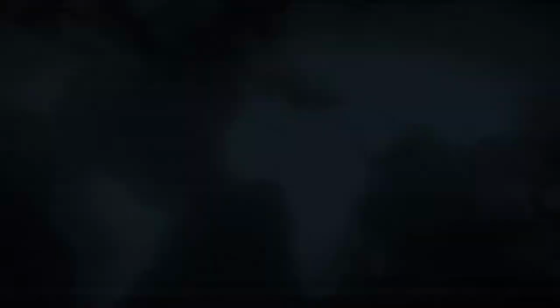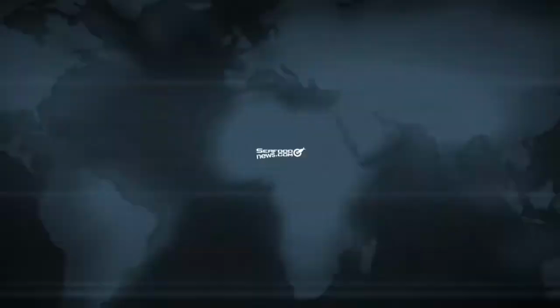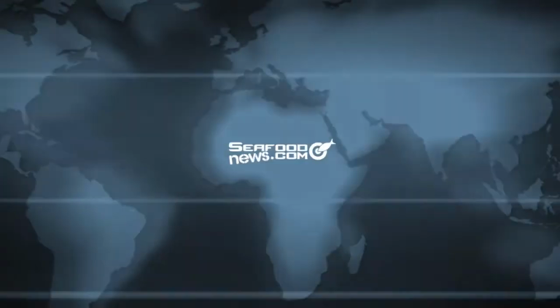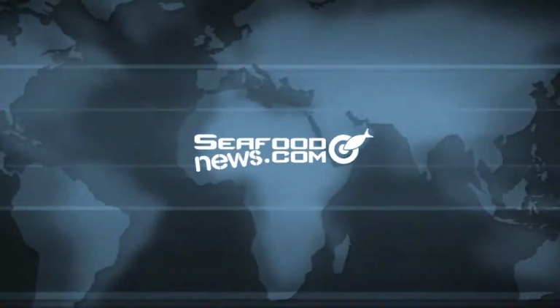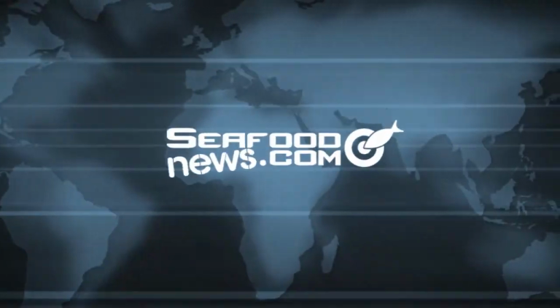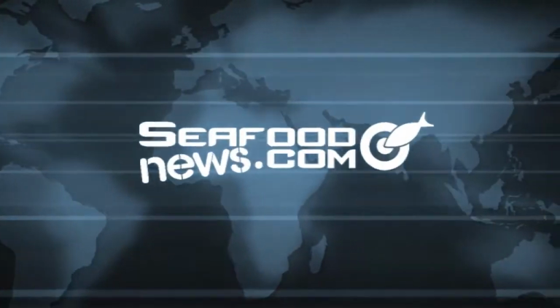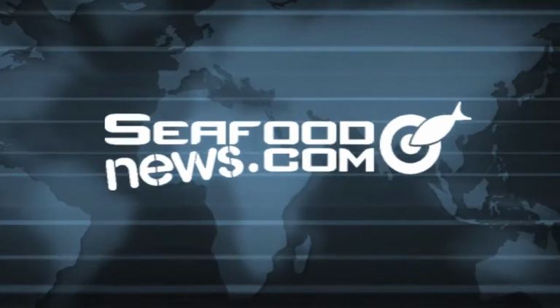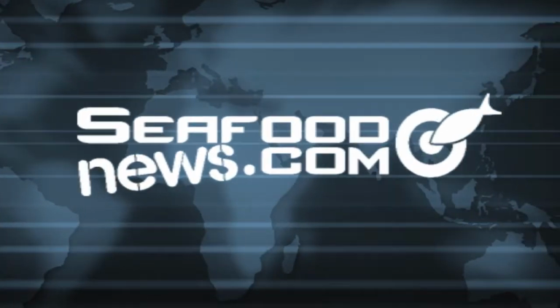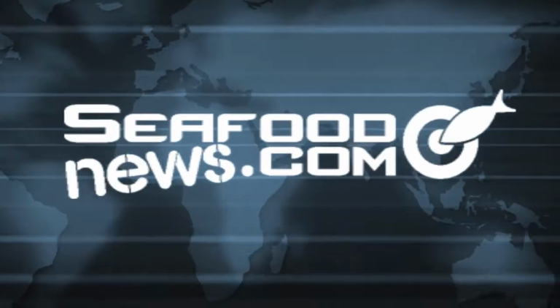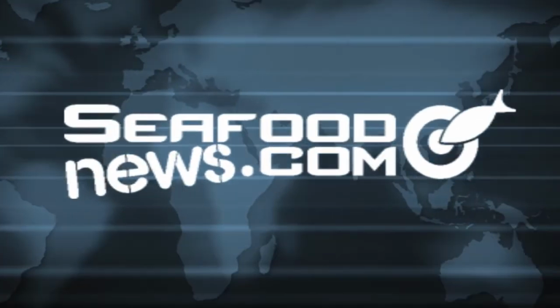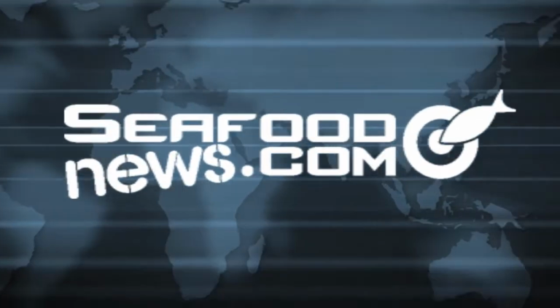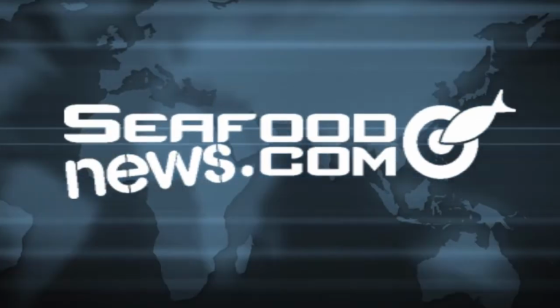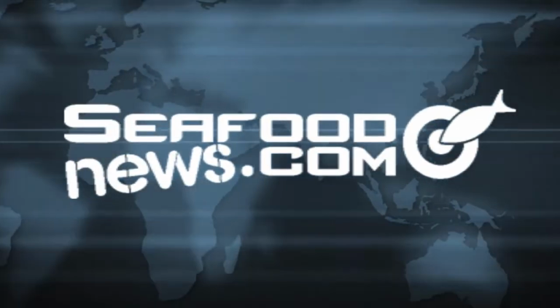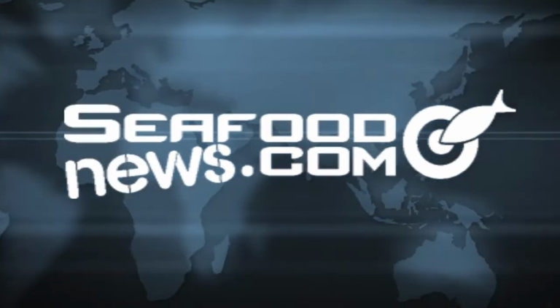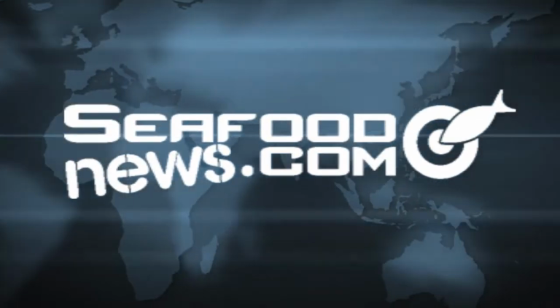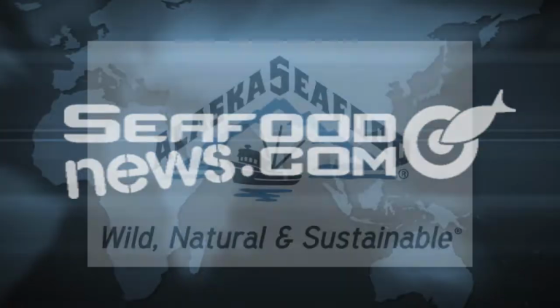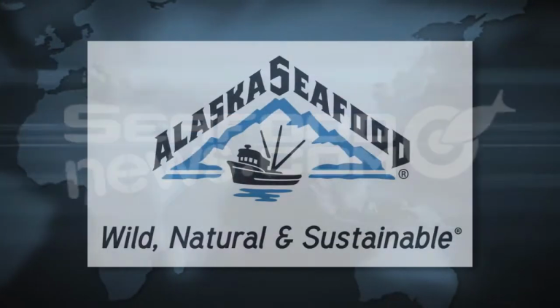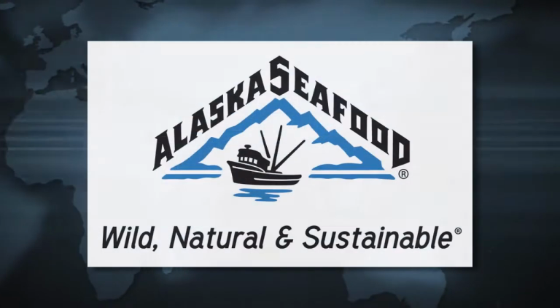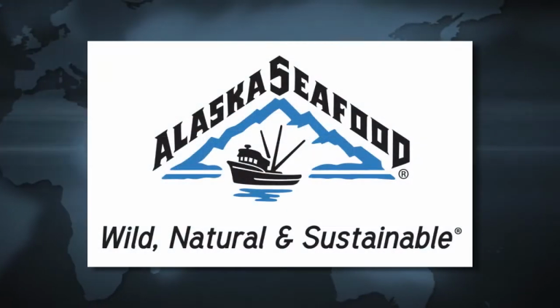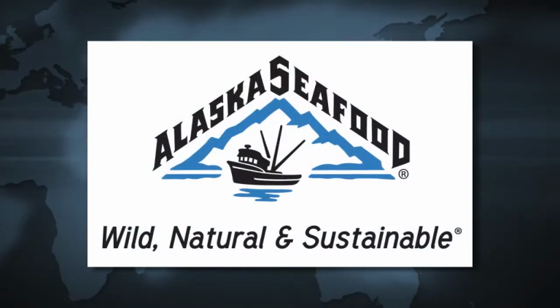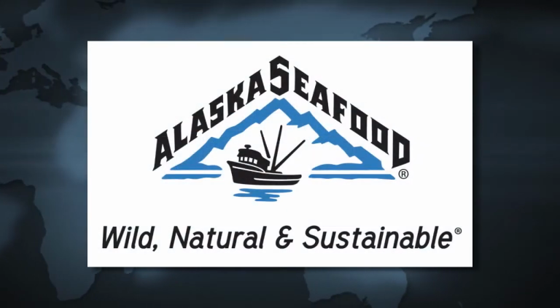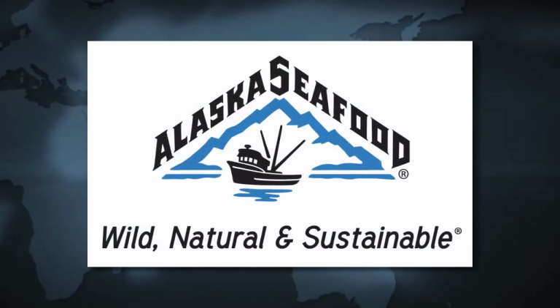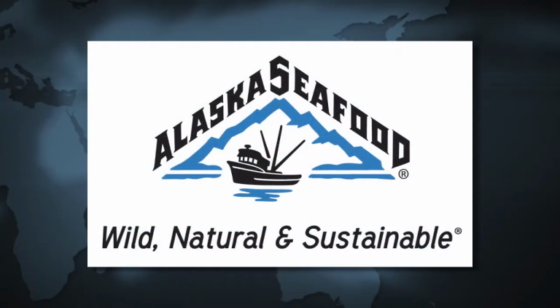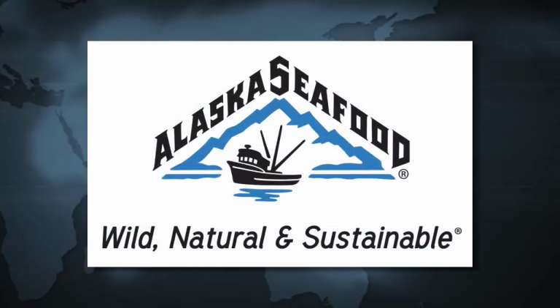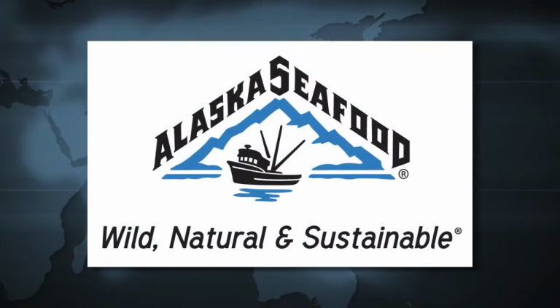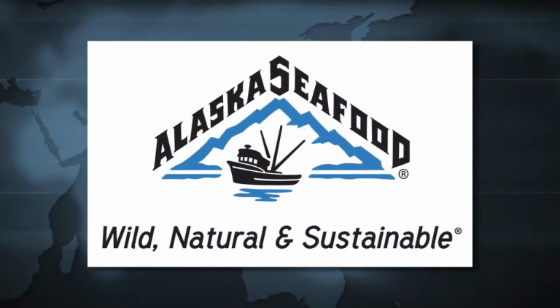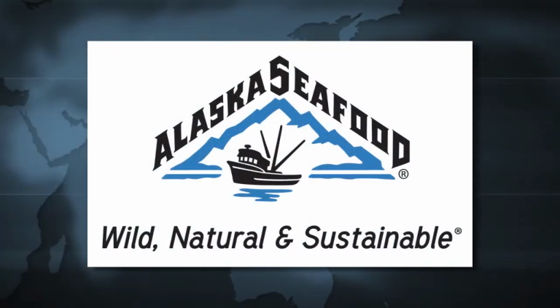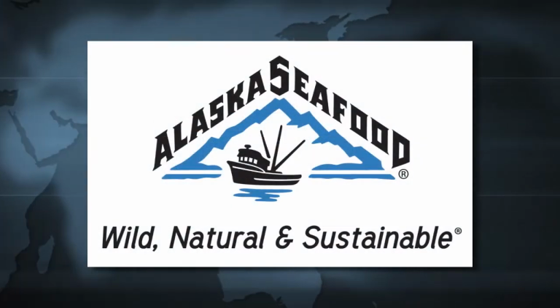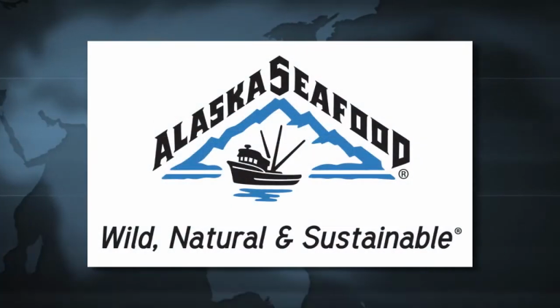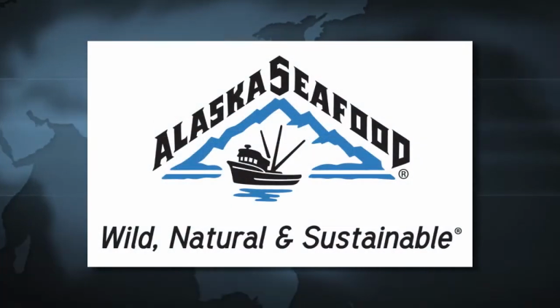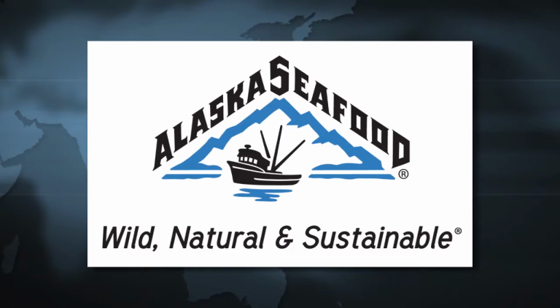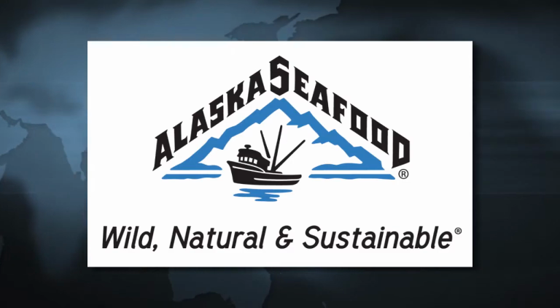Welcome to today's SeafoodNews.com video, sponsored by the Alaska Seafood Marketing Institute.